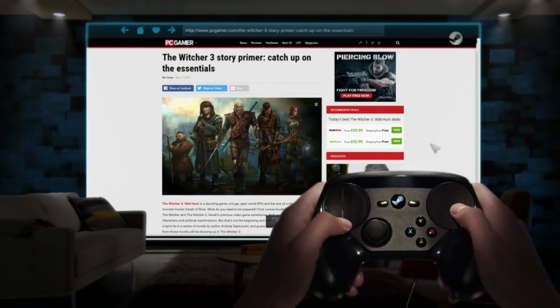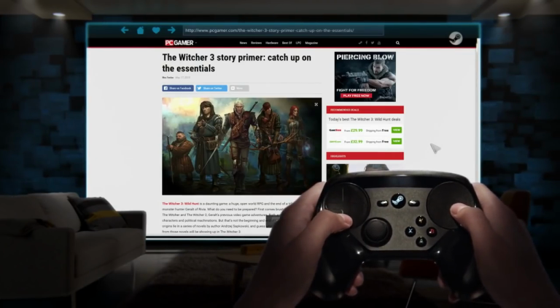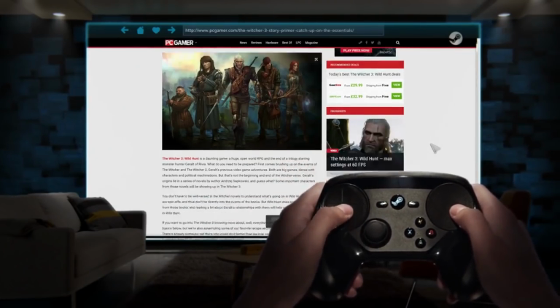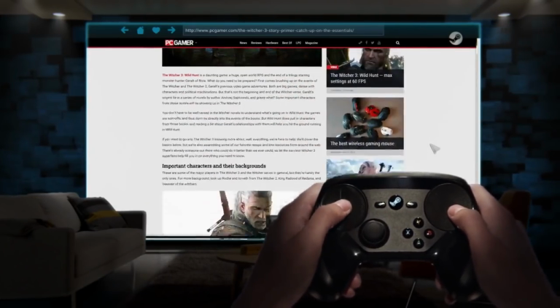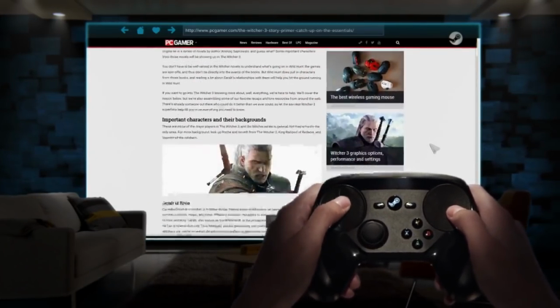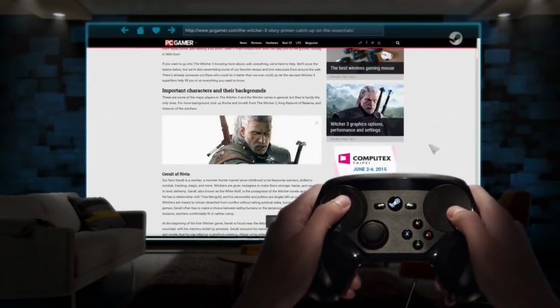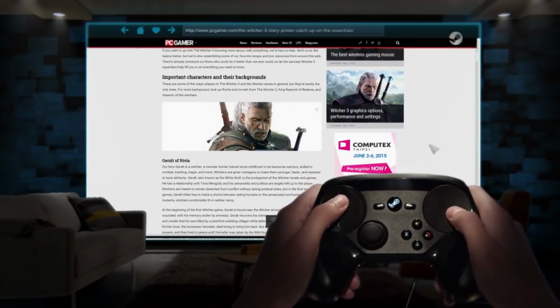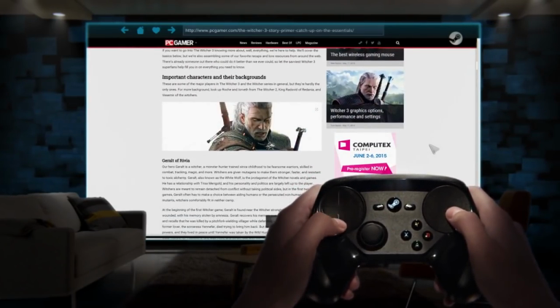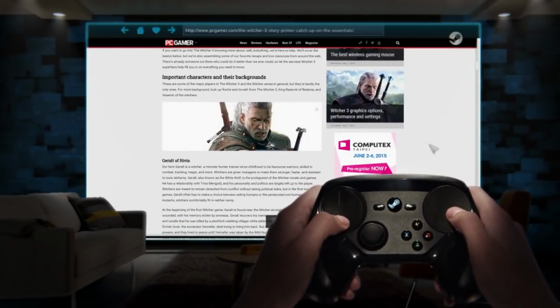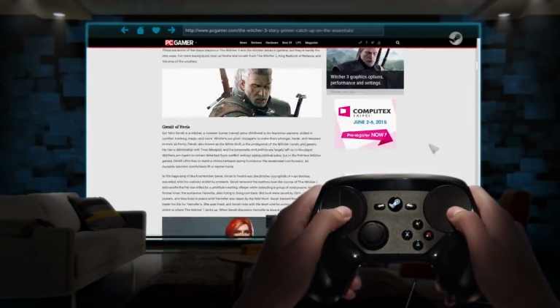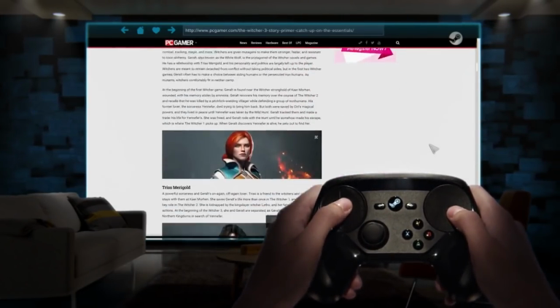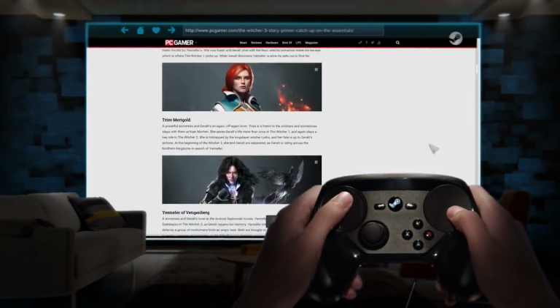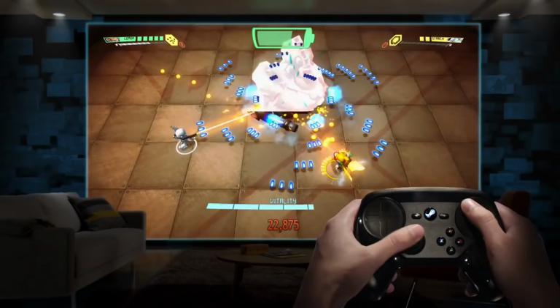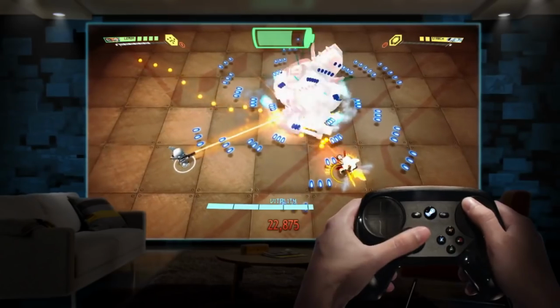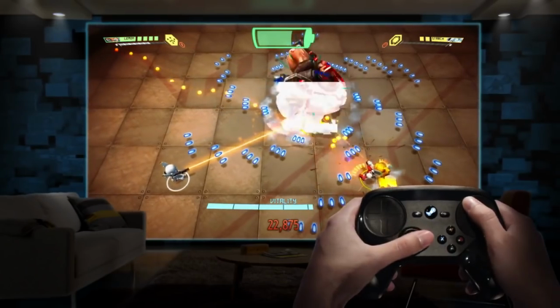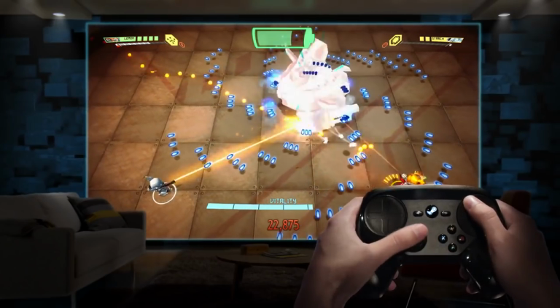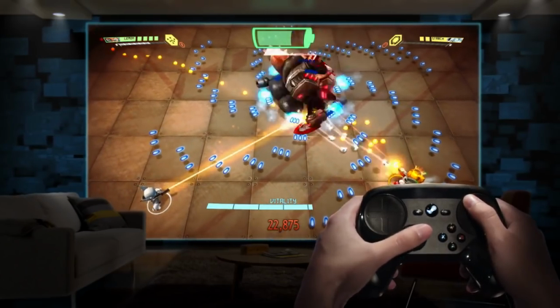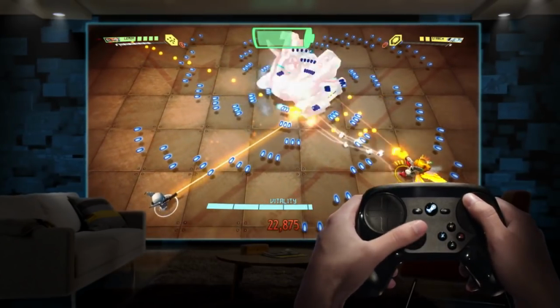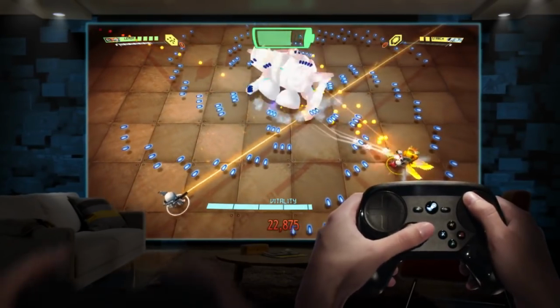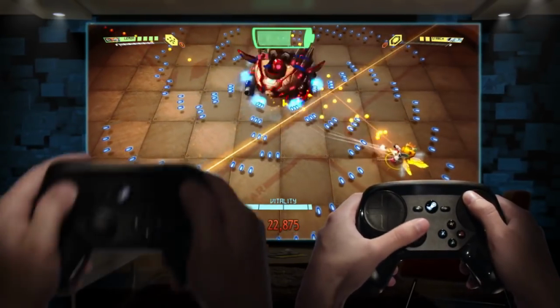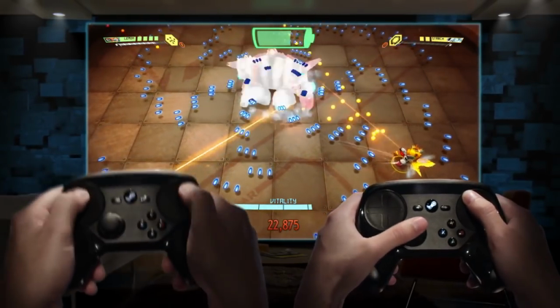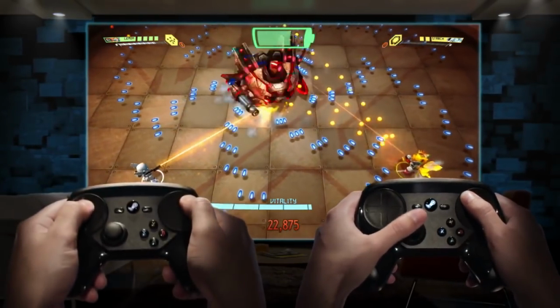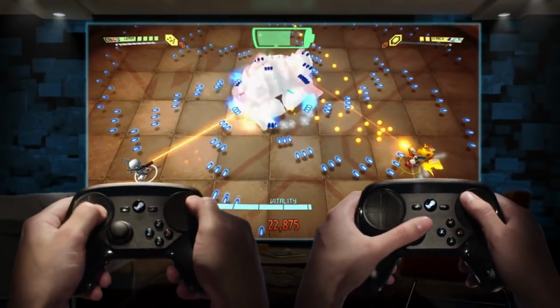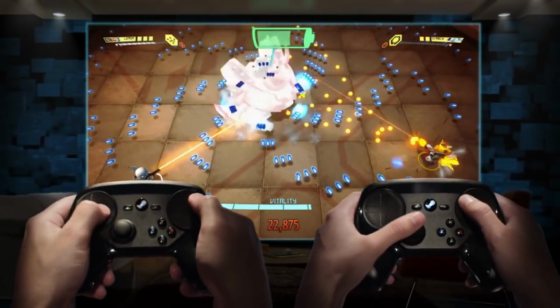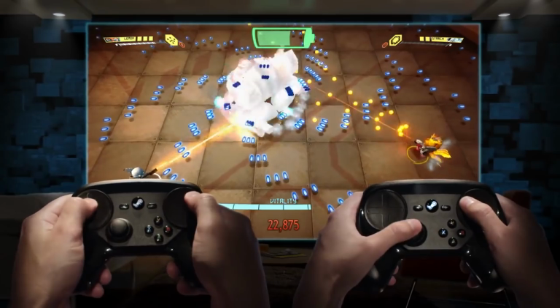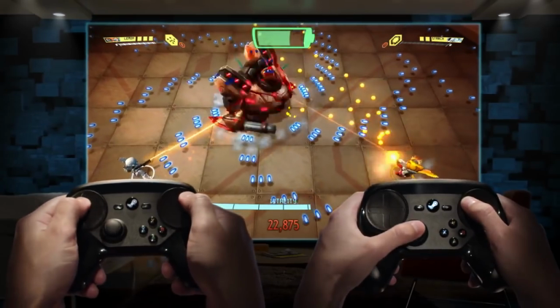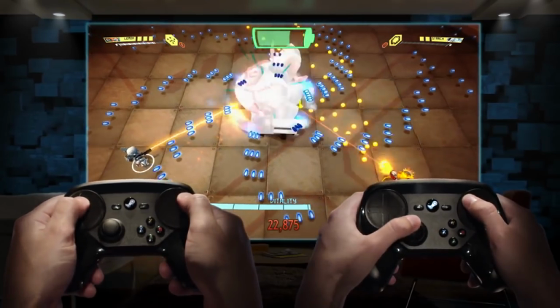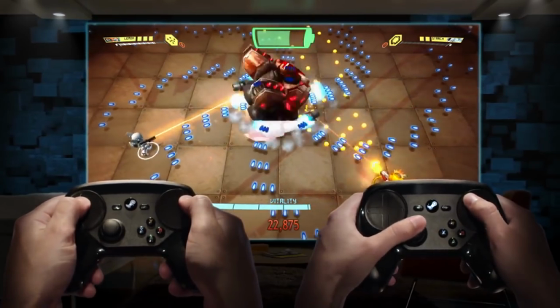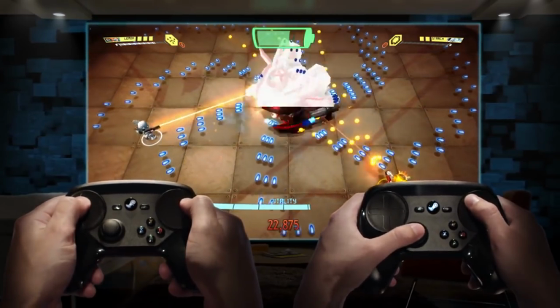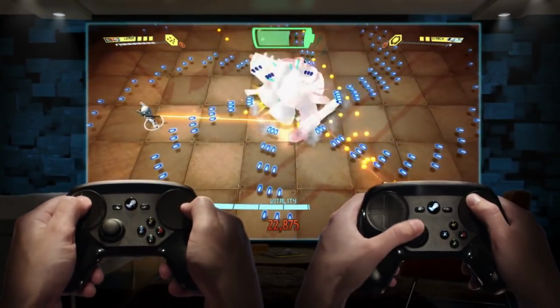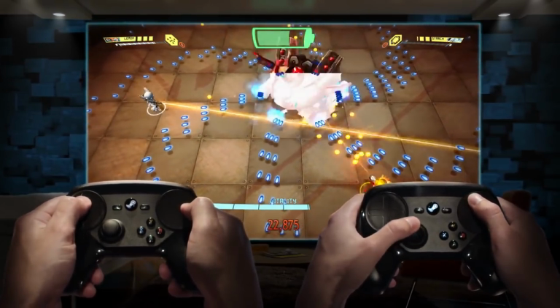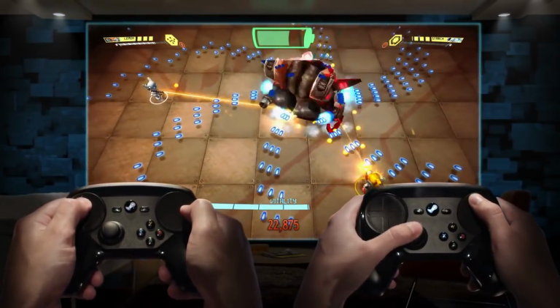Dive in and surf the web. Or, hook up multiple Steam Controllers and have your friends over for a night of fun.